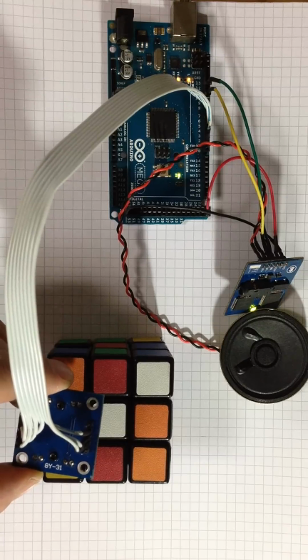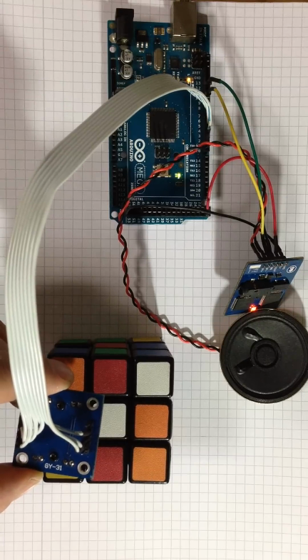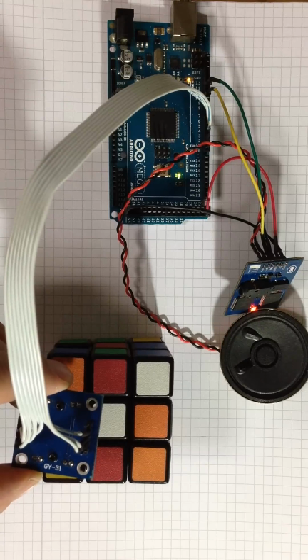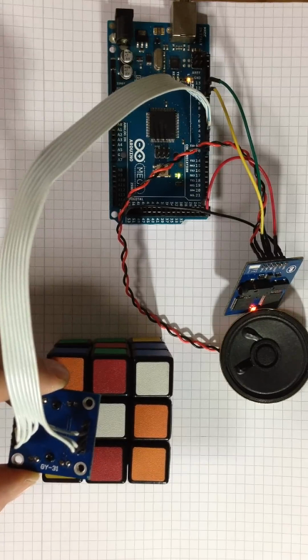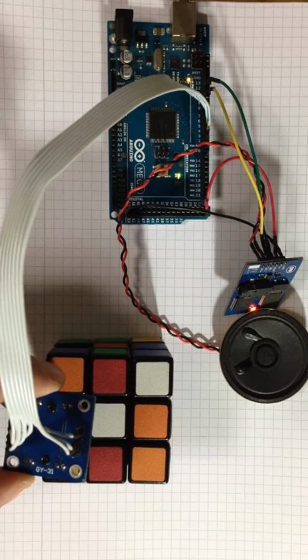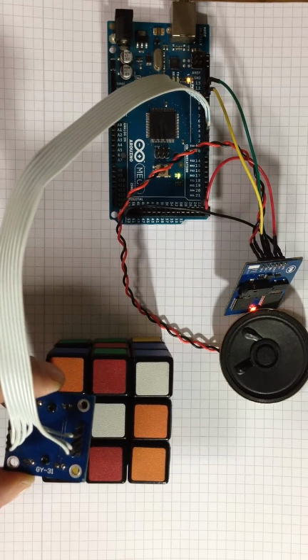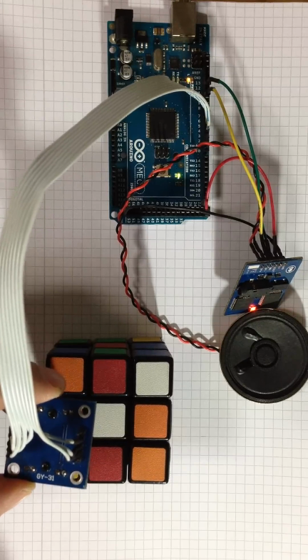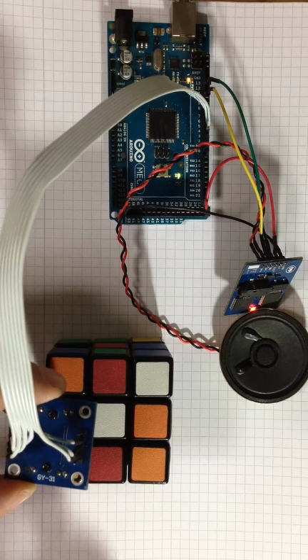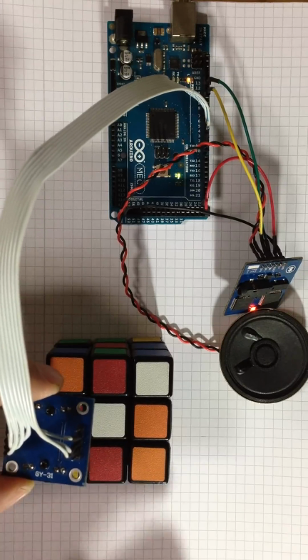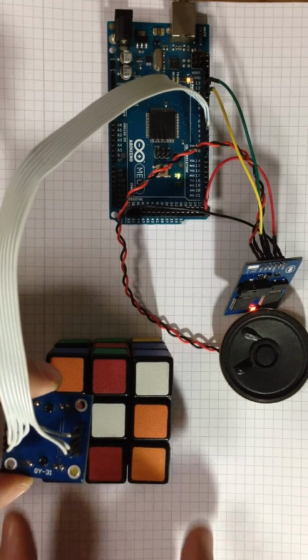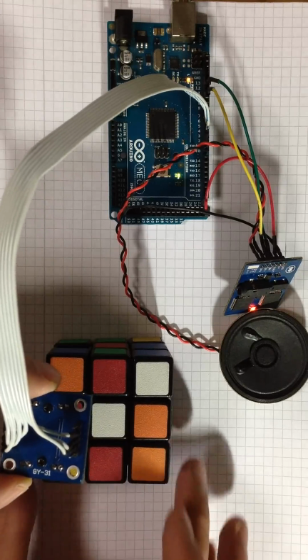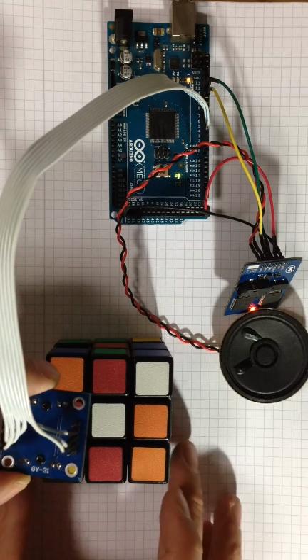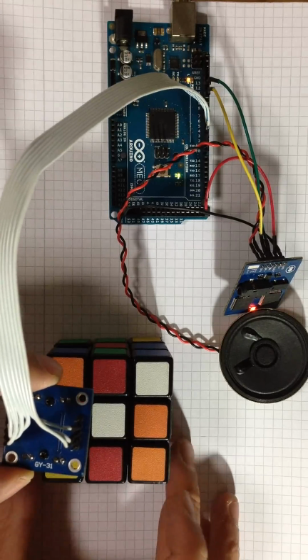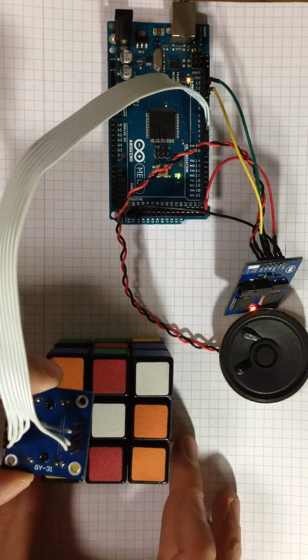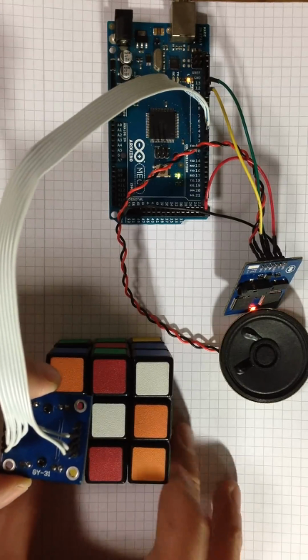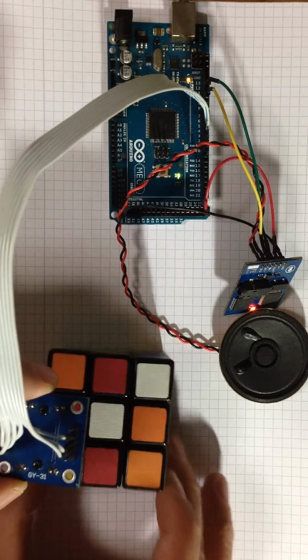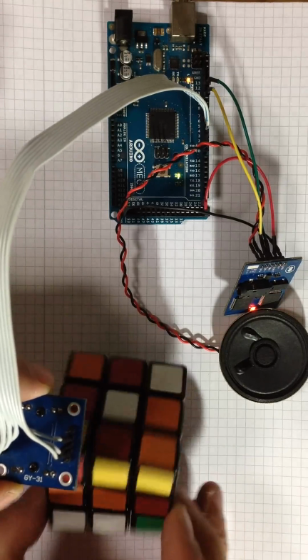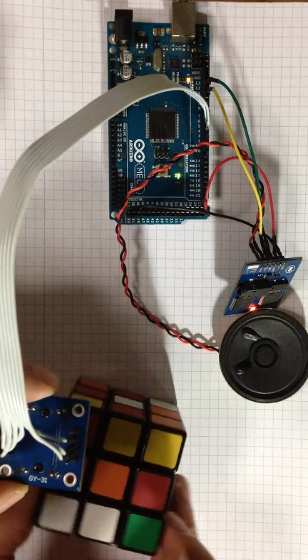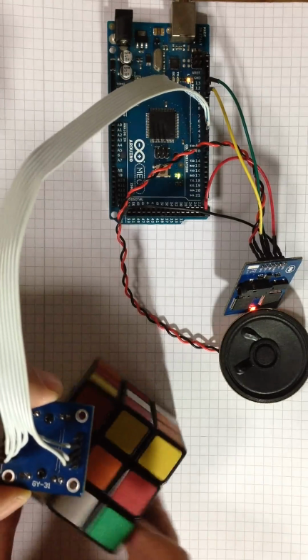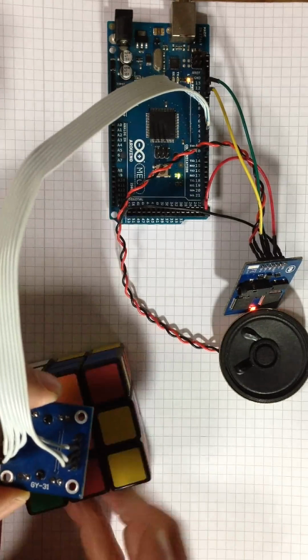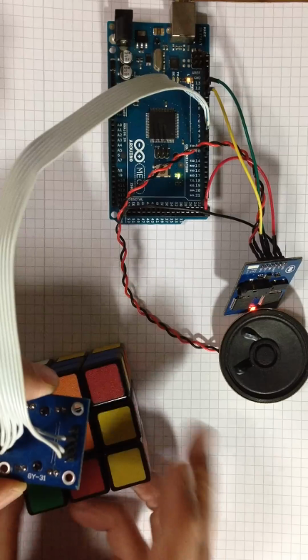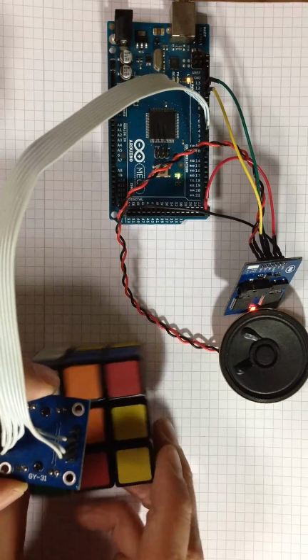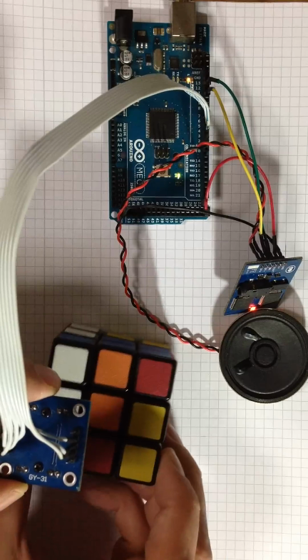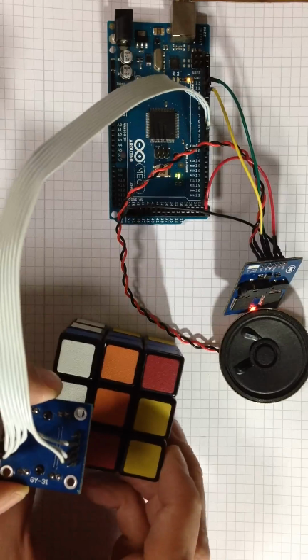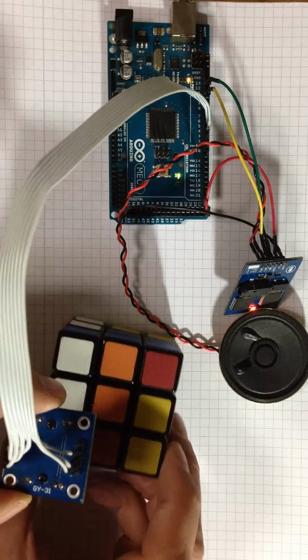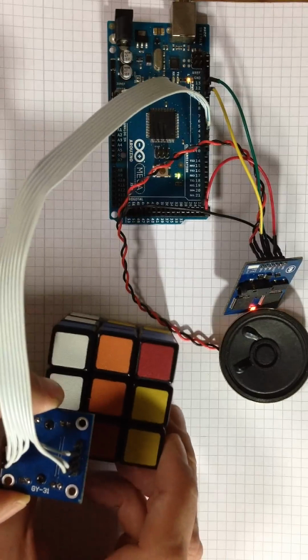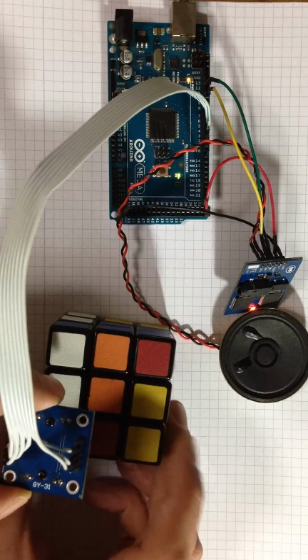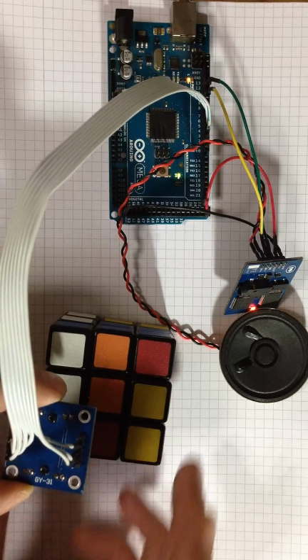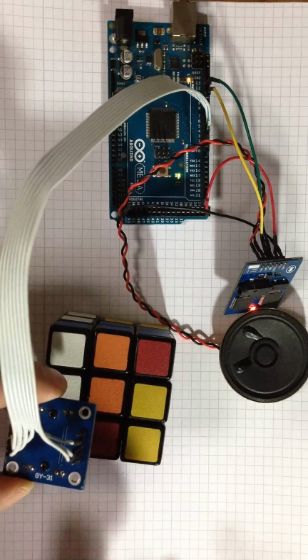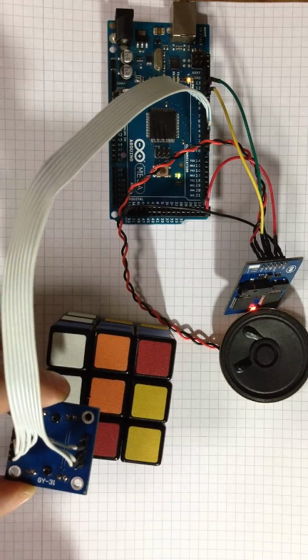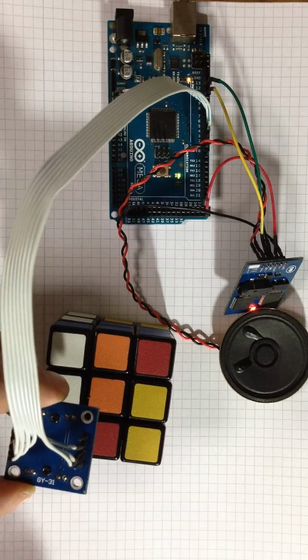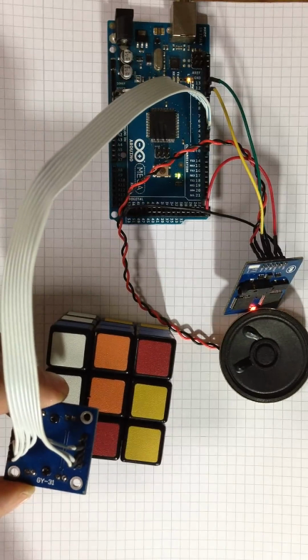Put the color sensor to the green object. Submit OK if it's done.